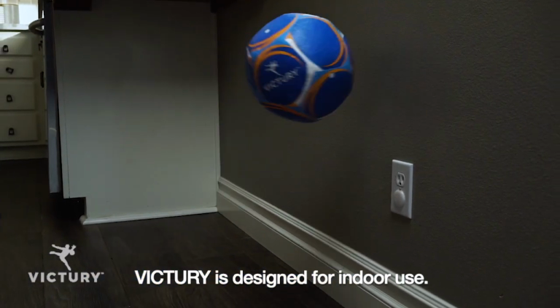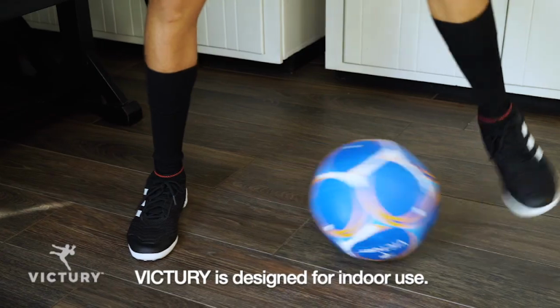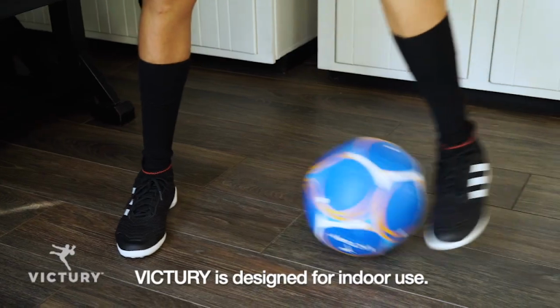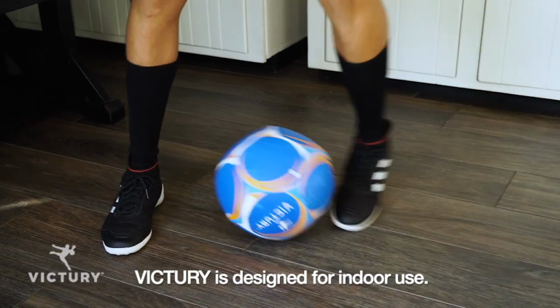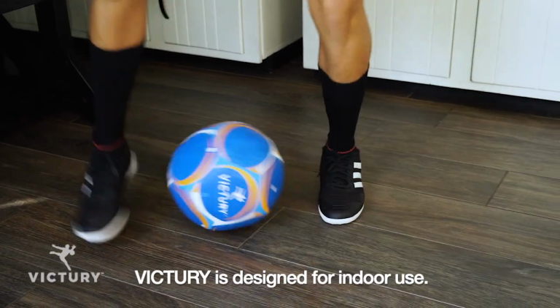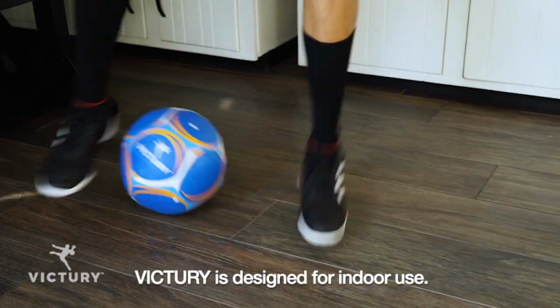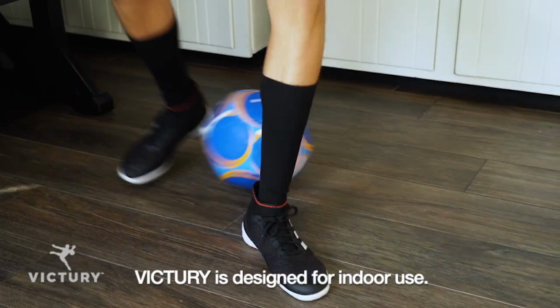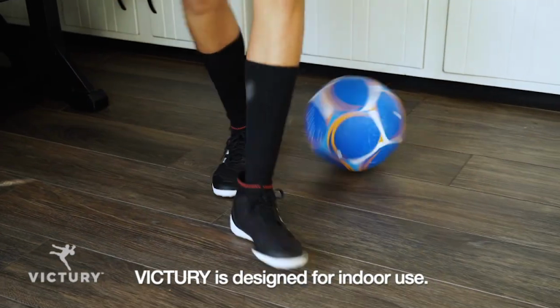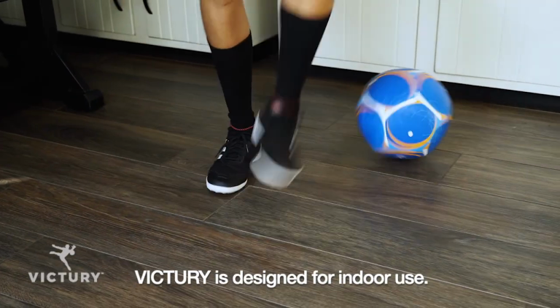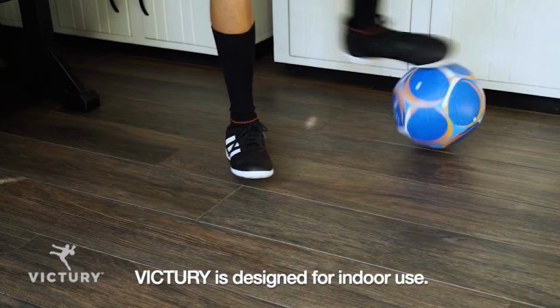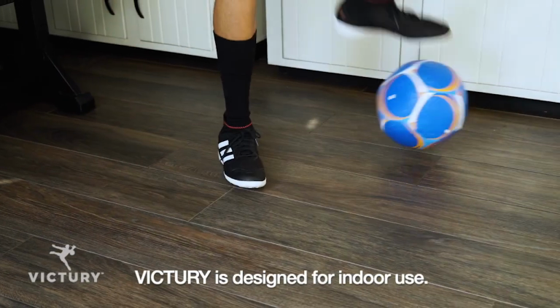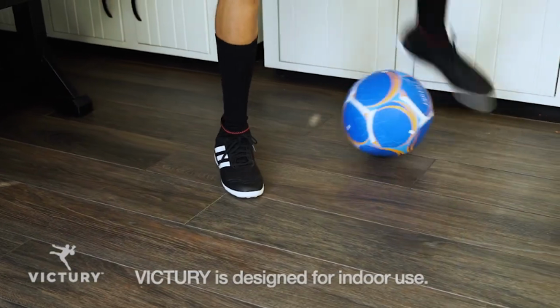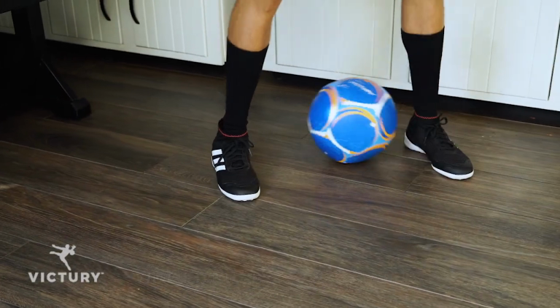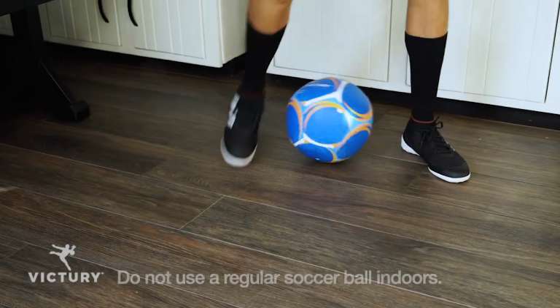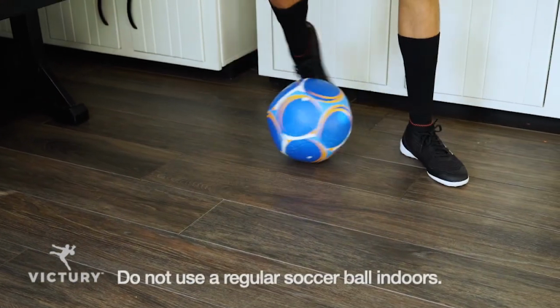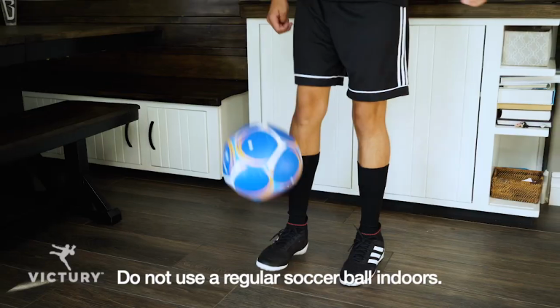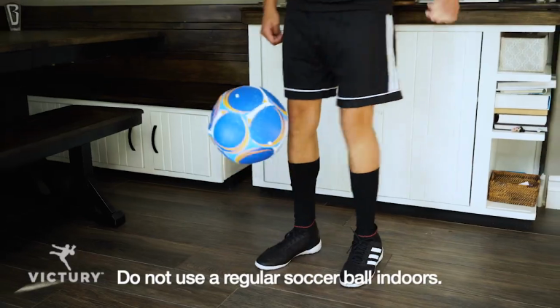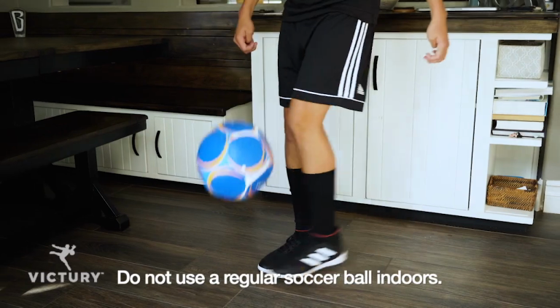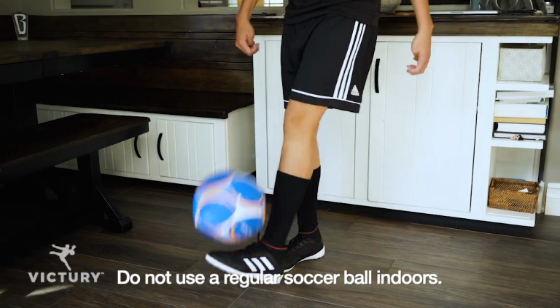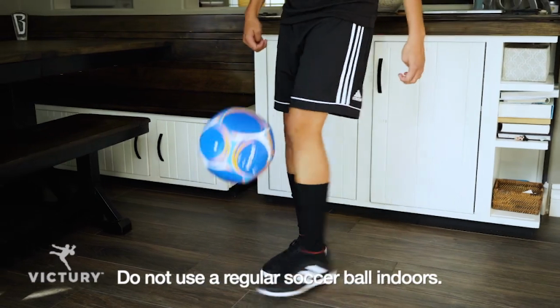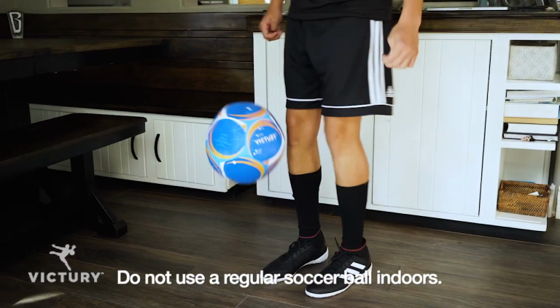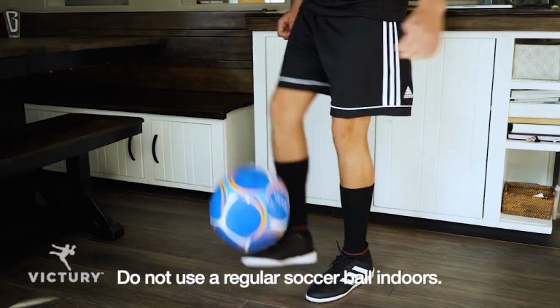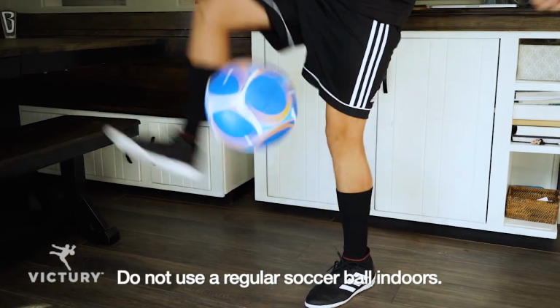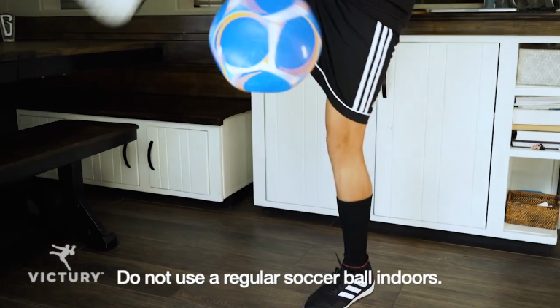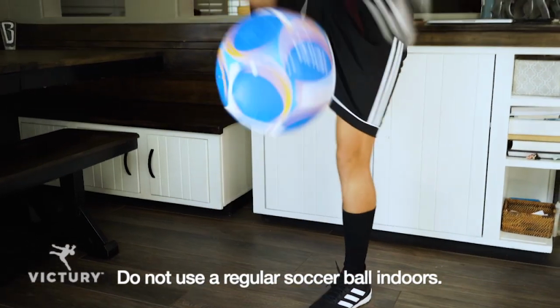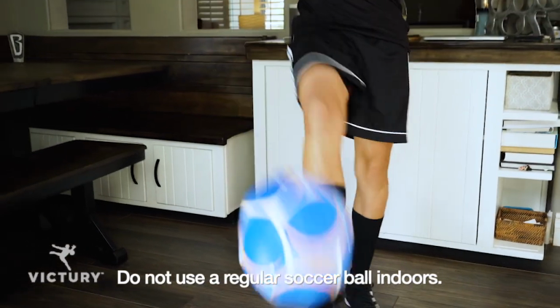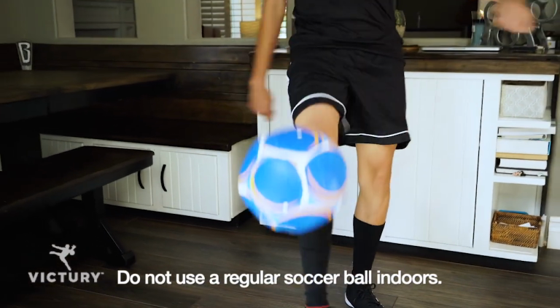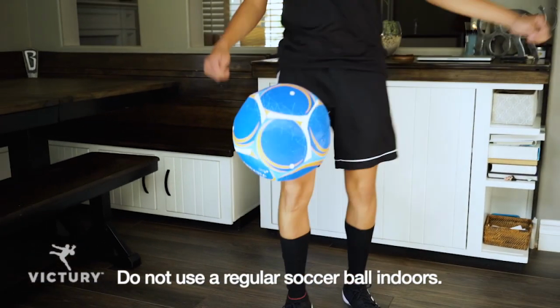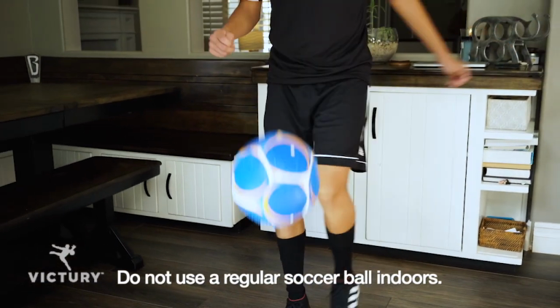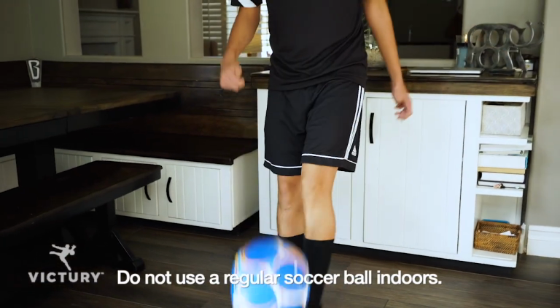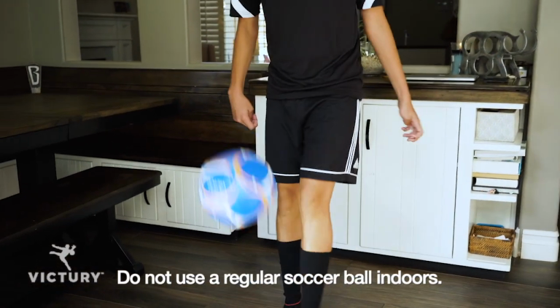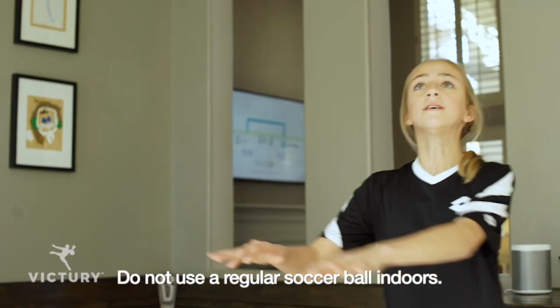If you're stuck inside and want to train like a pro, get the Victory Ball and Video Training System.